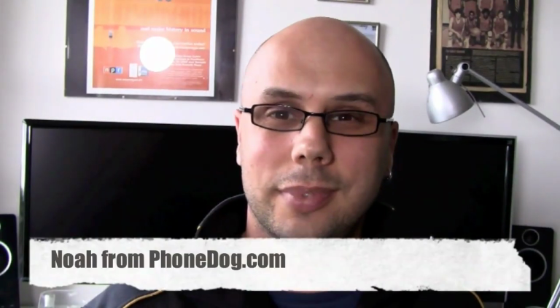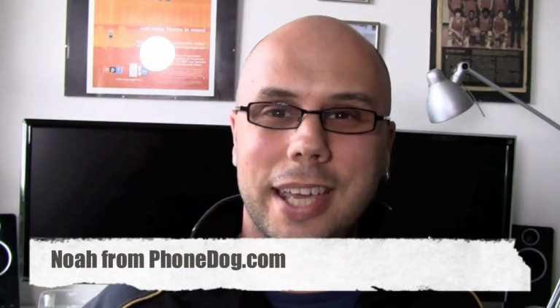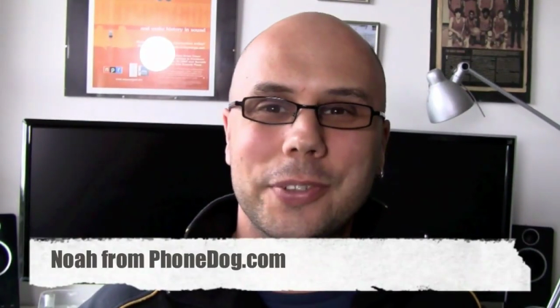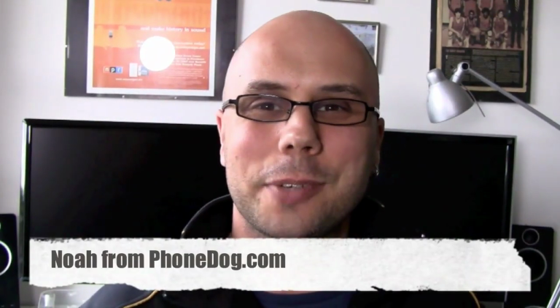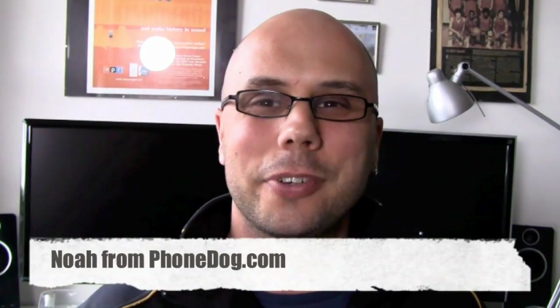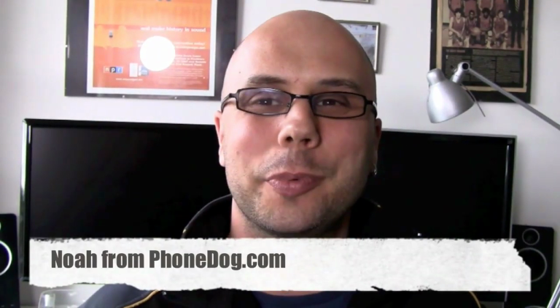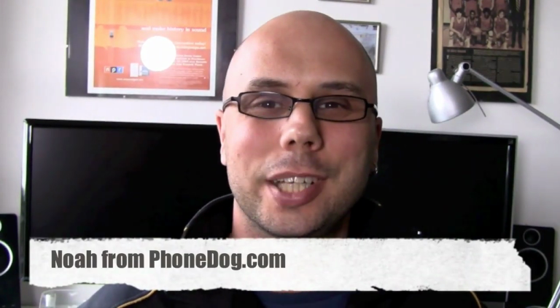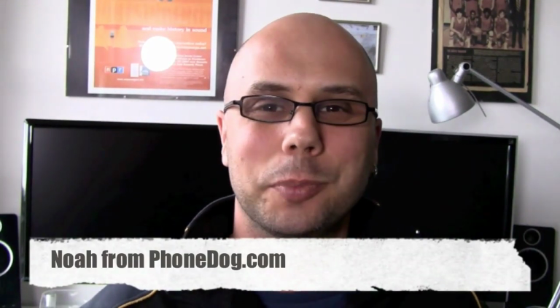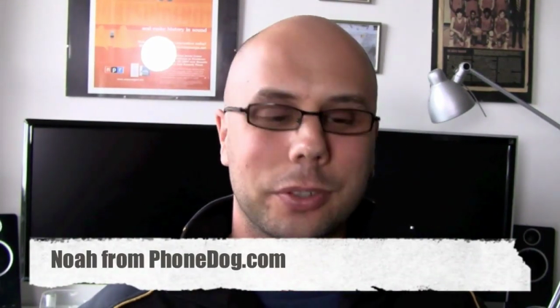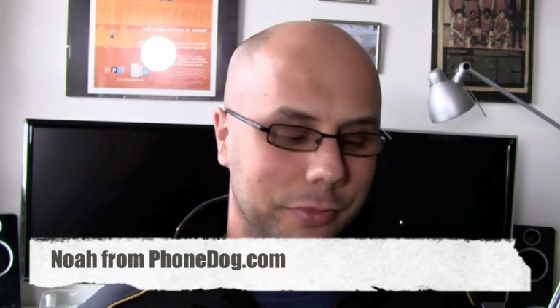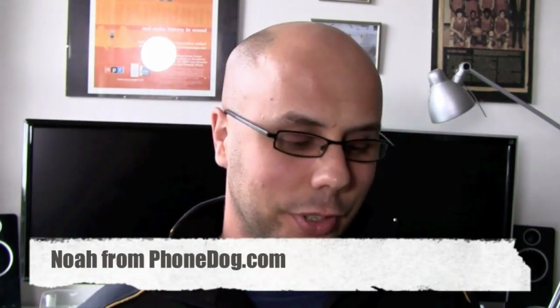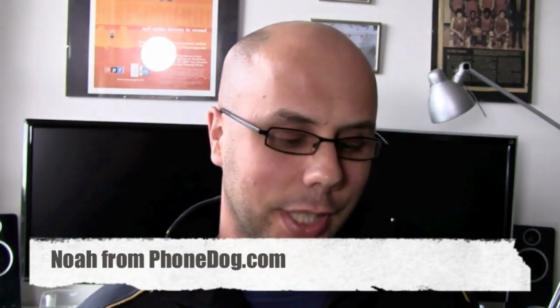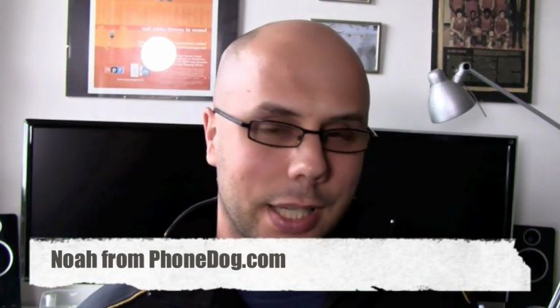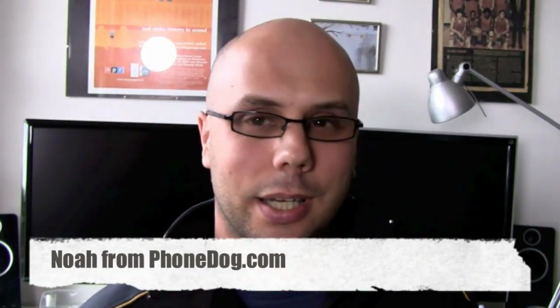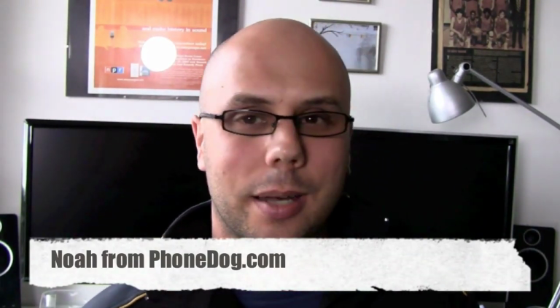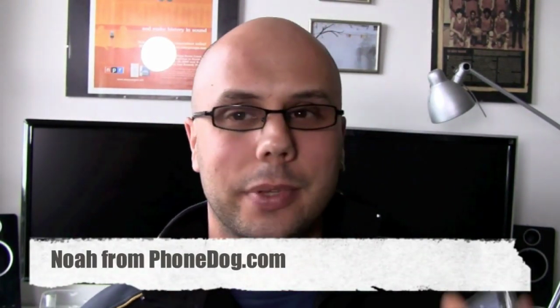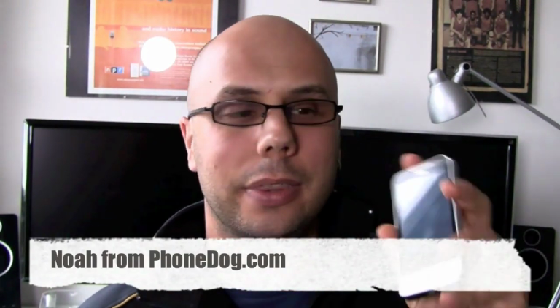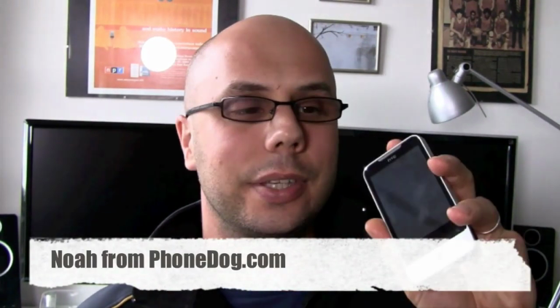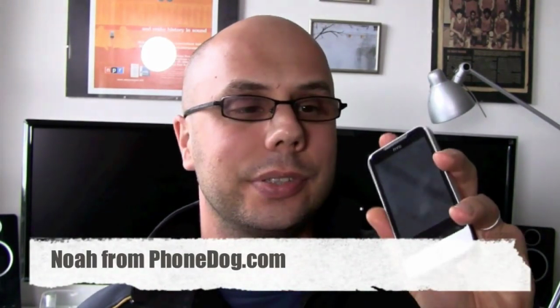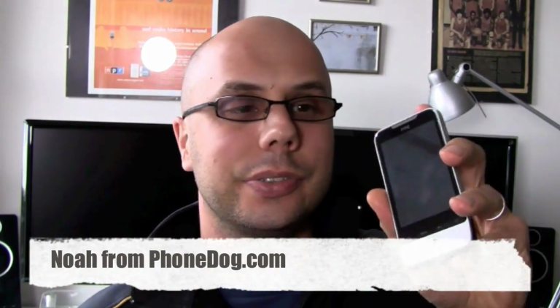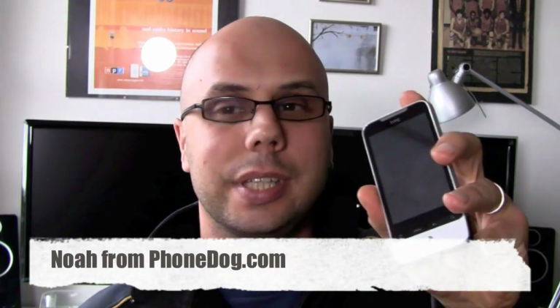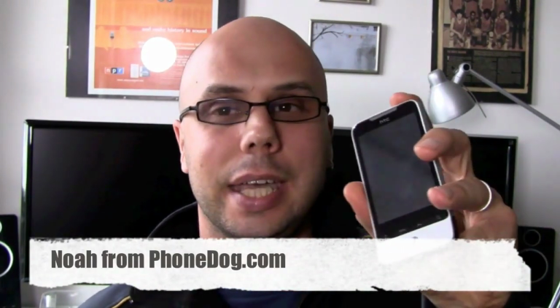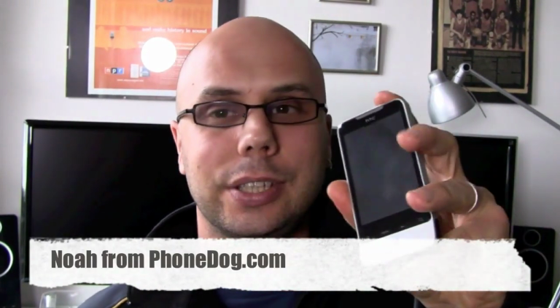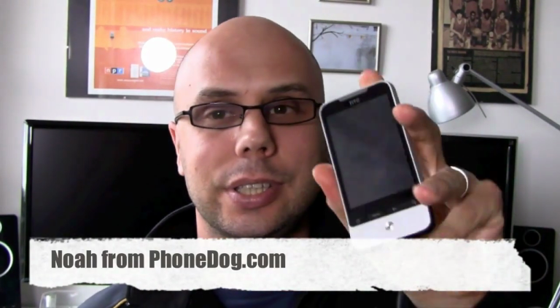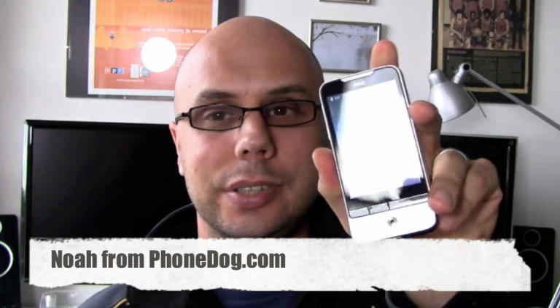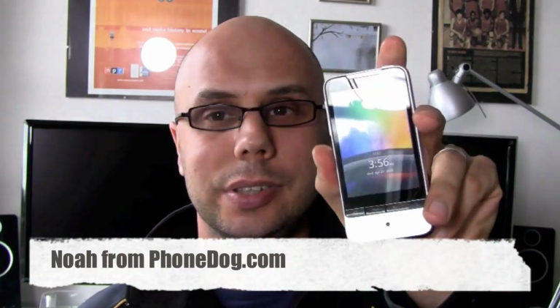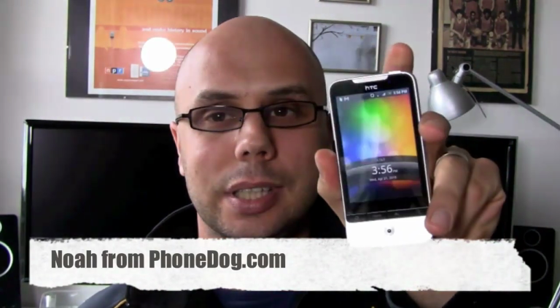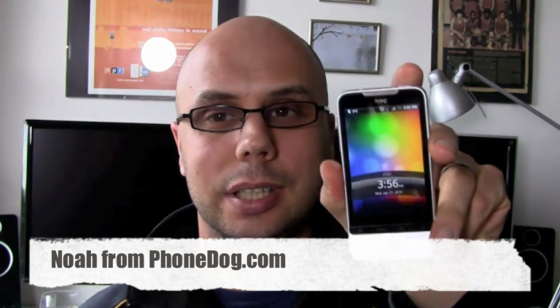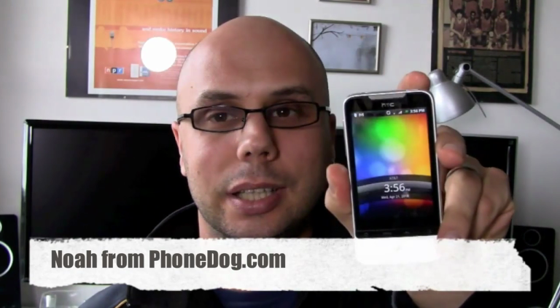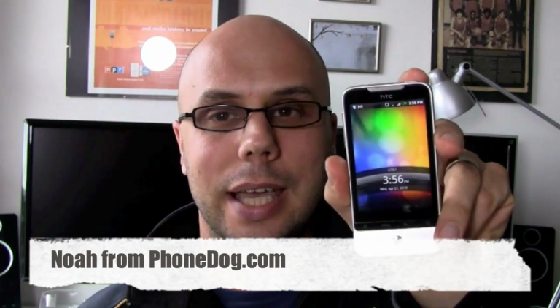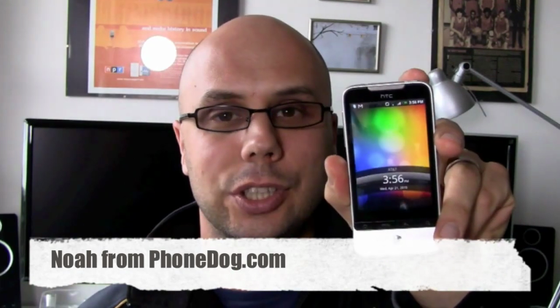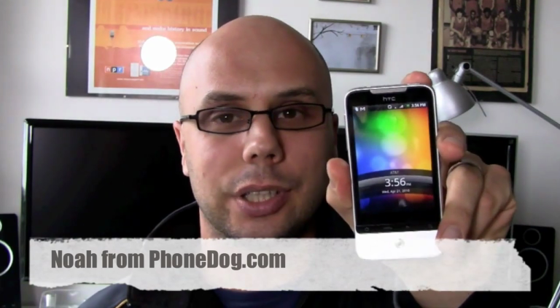Hey, what's up everybody? I'm Noah from Phonedog.com, and this is the HTC Legend.